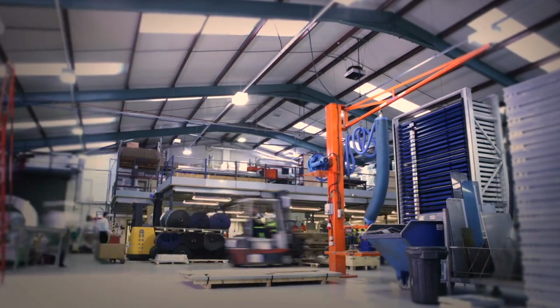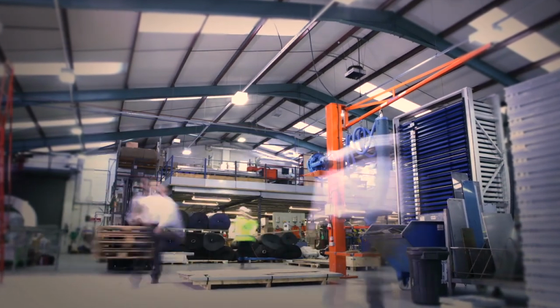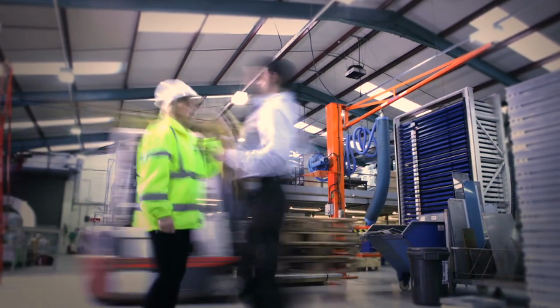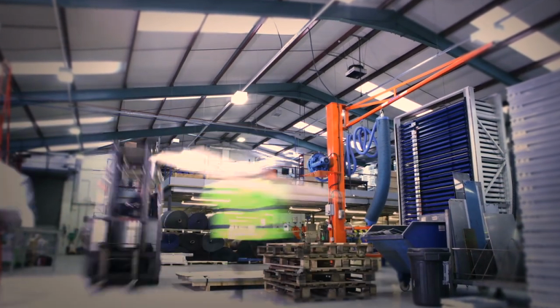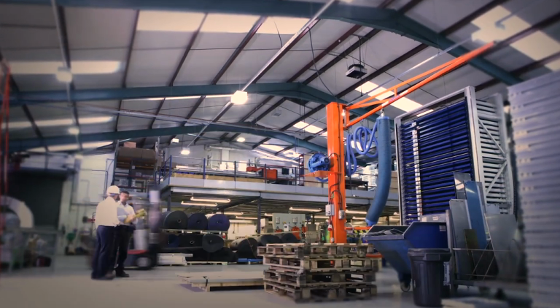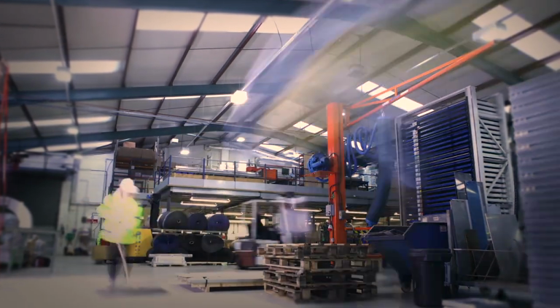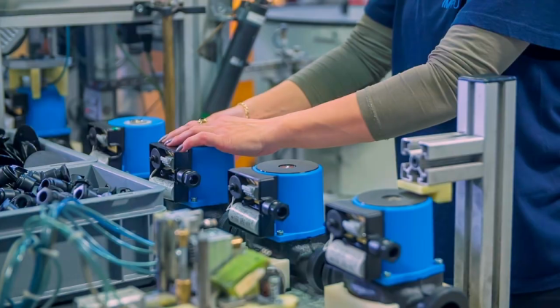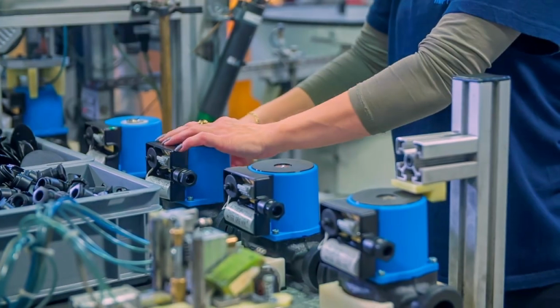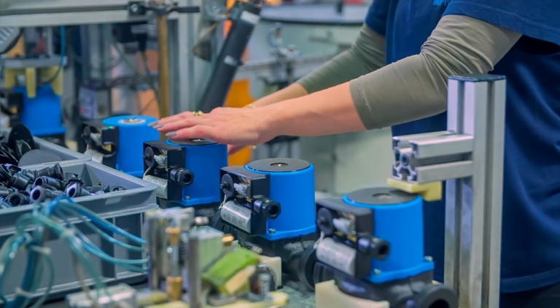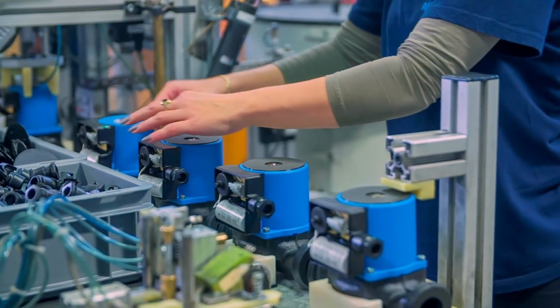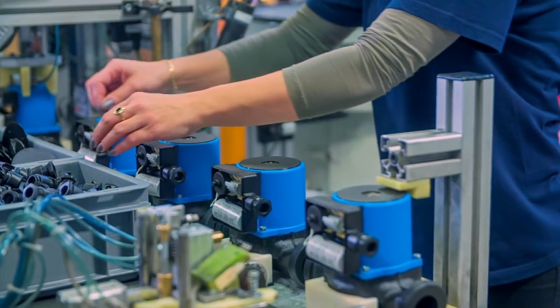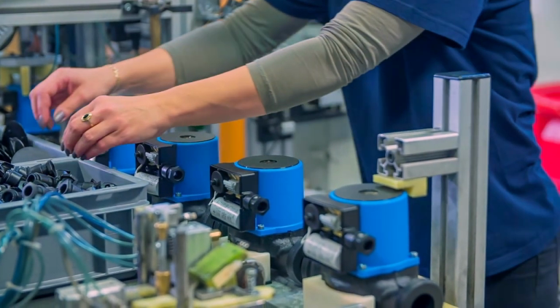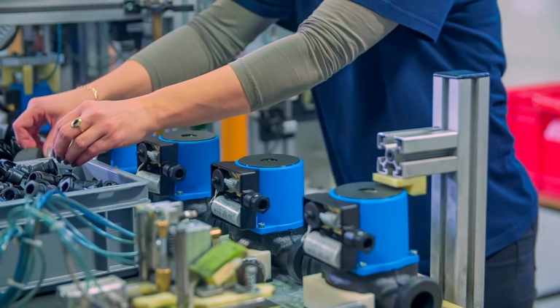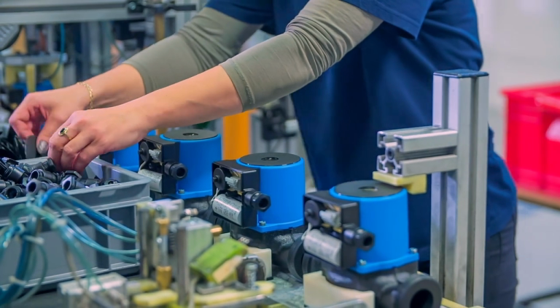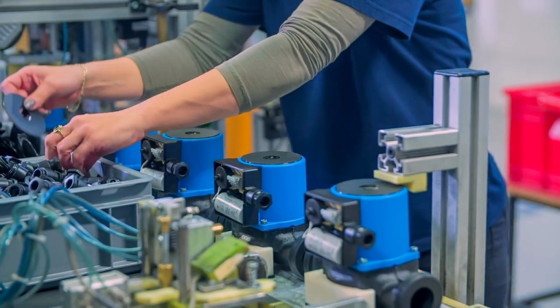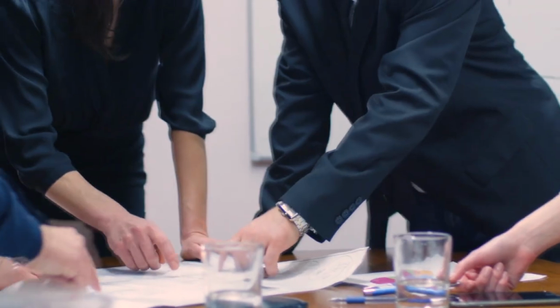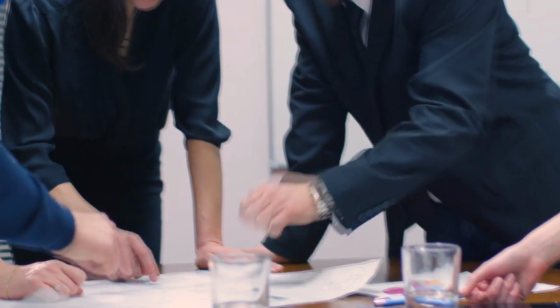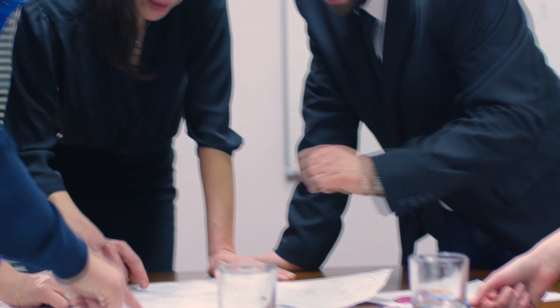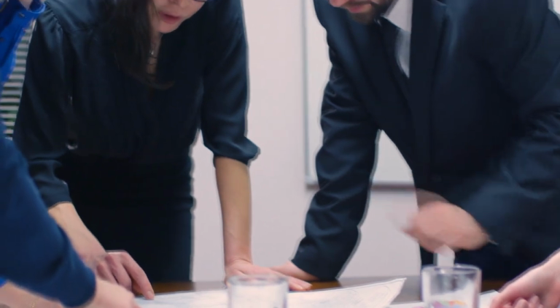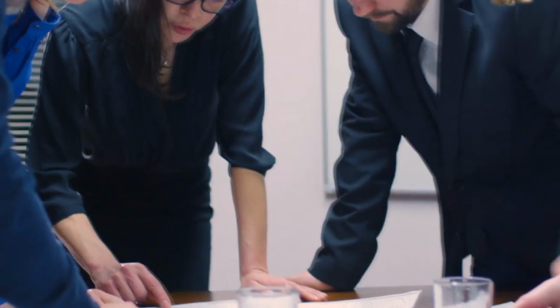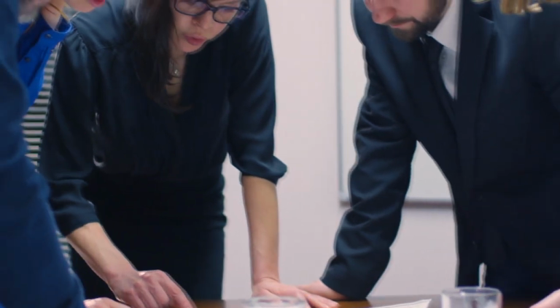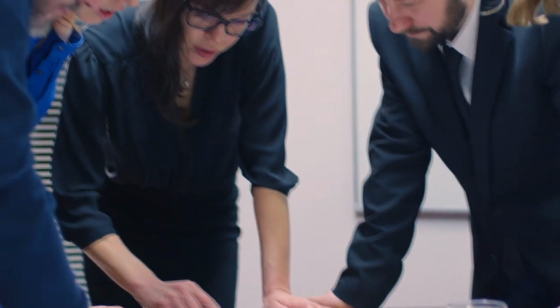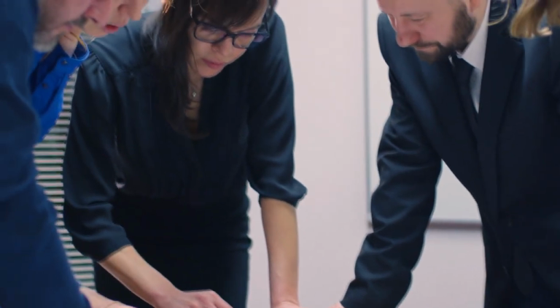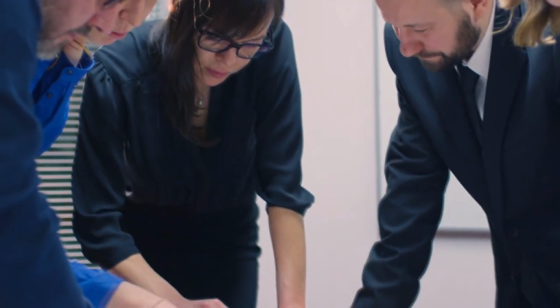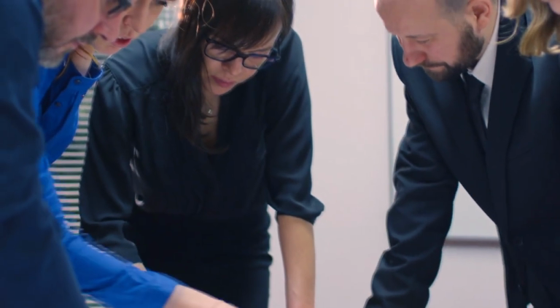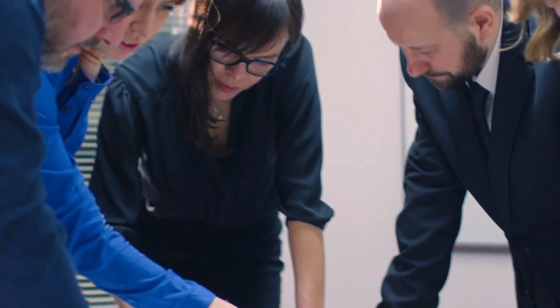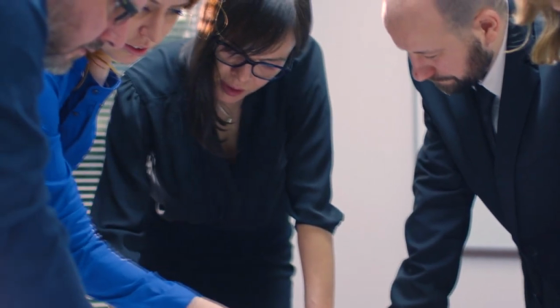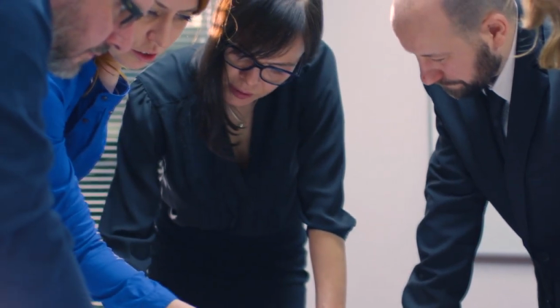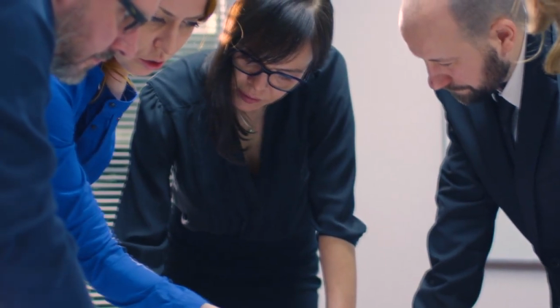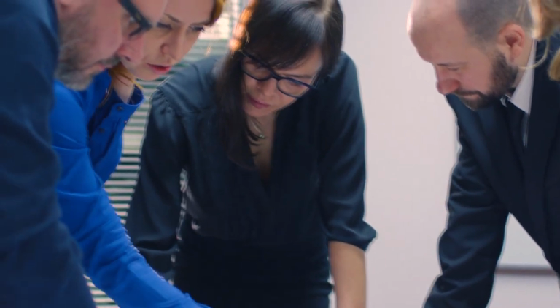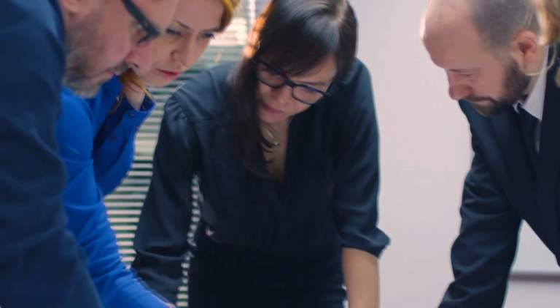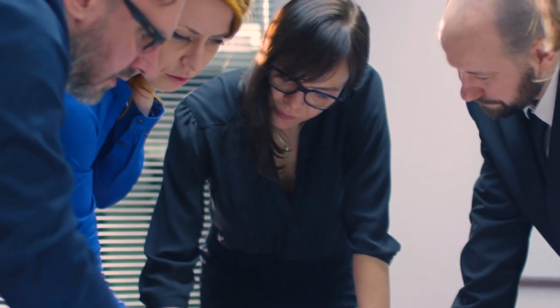Lean manufacturing. Where margins are tight, errors expensive, and efficiency makes the difference between soaring profits or a crushing loss.